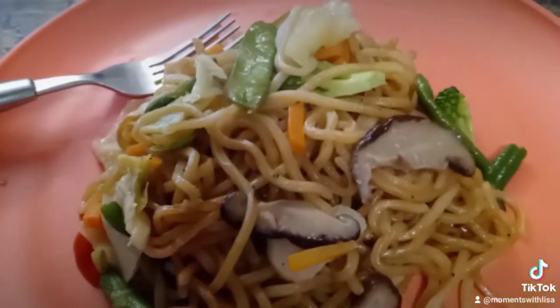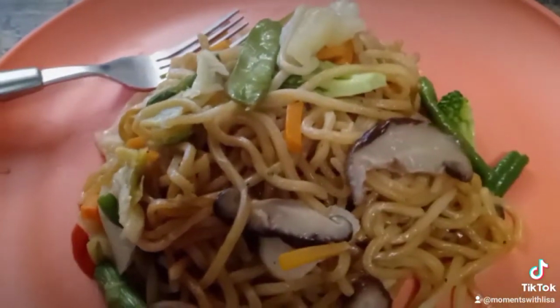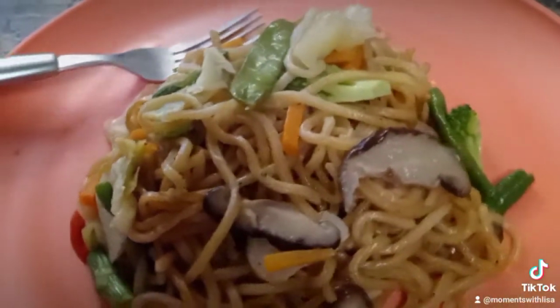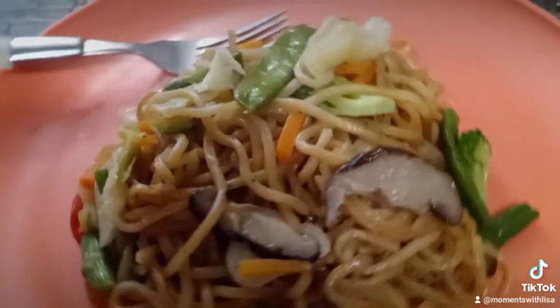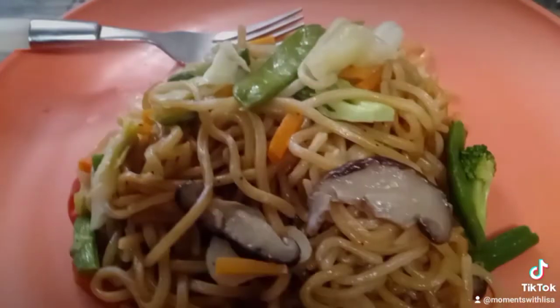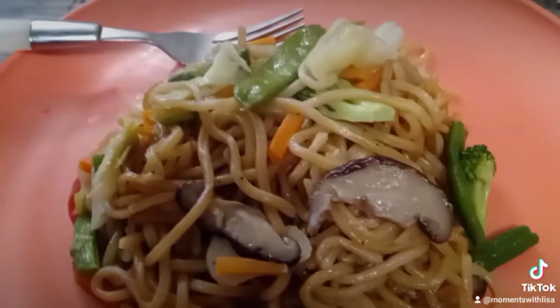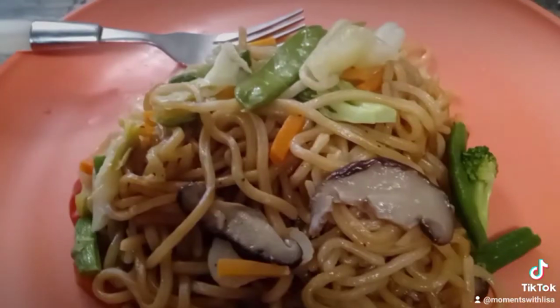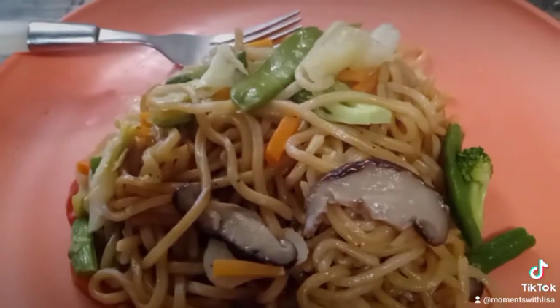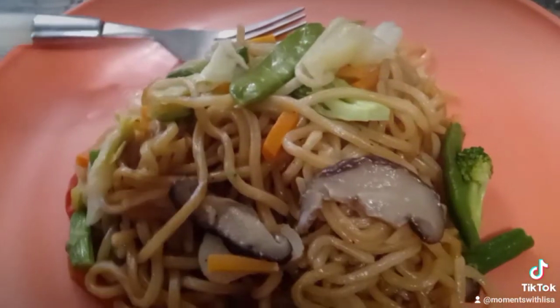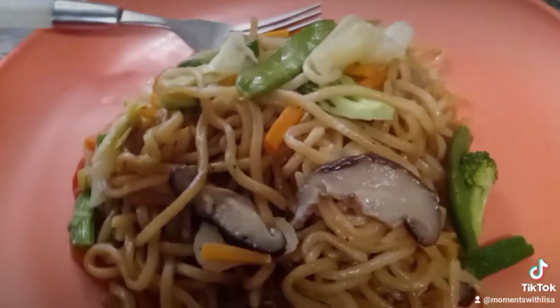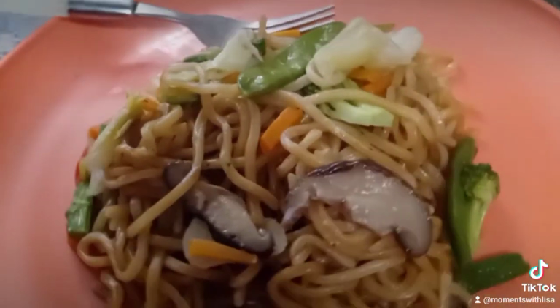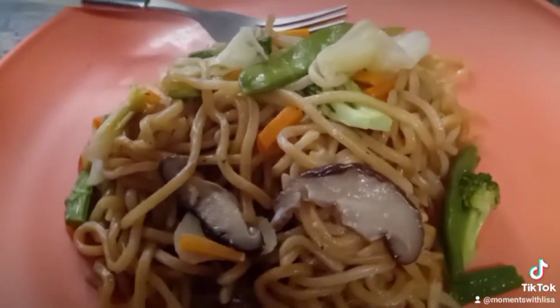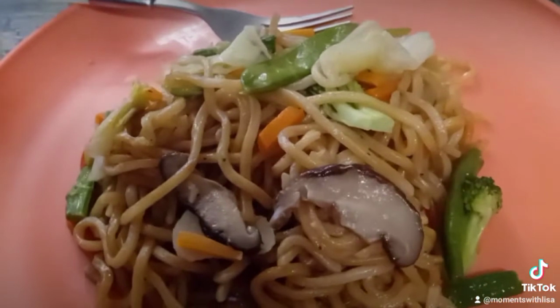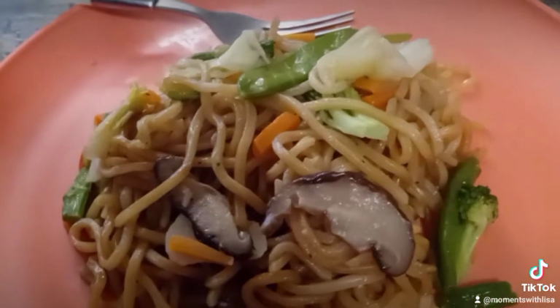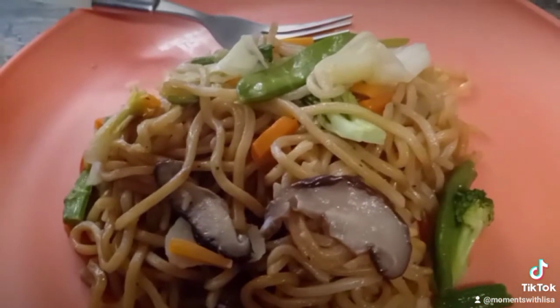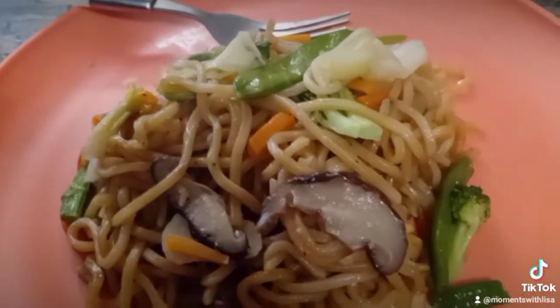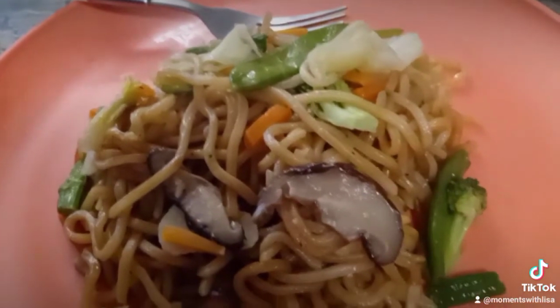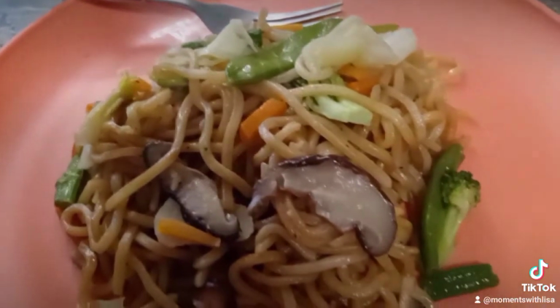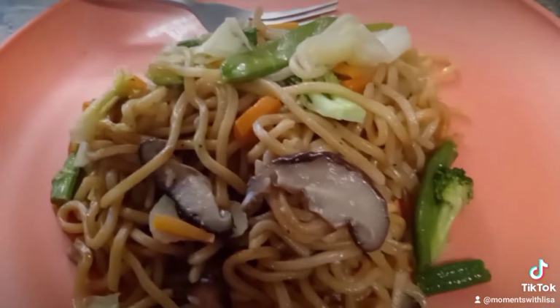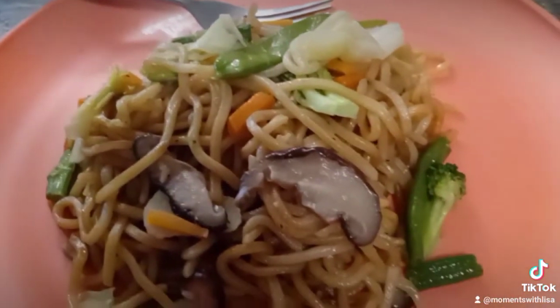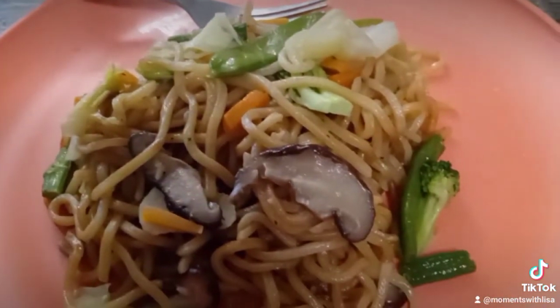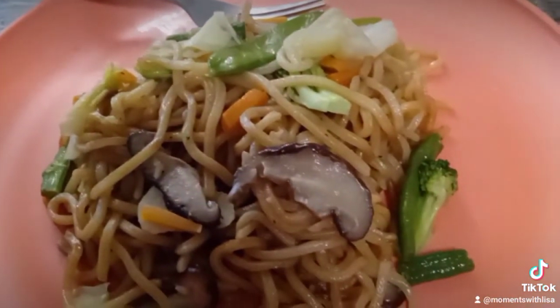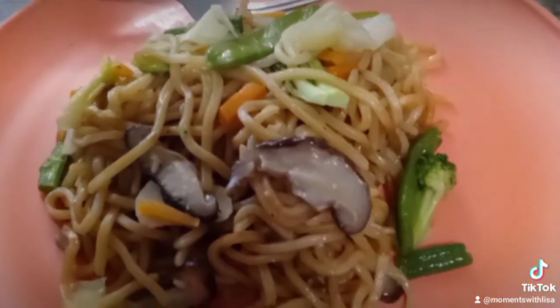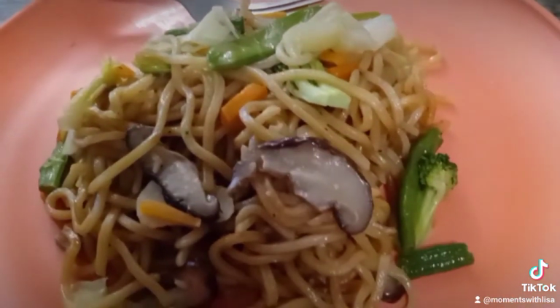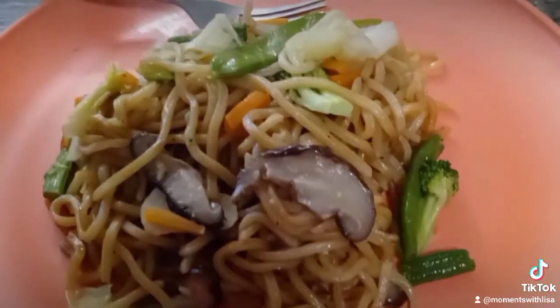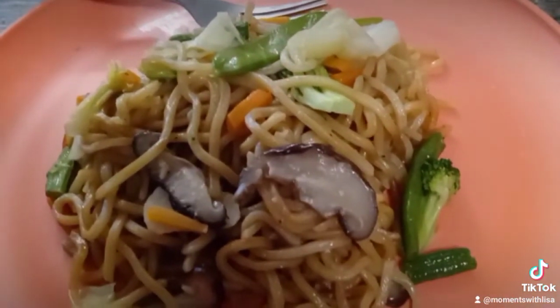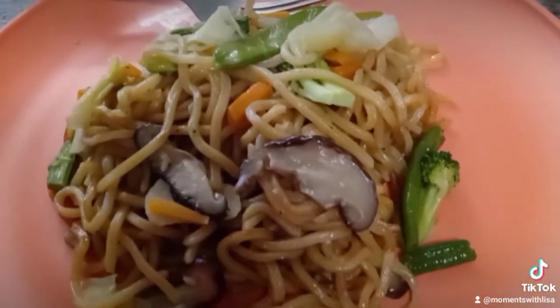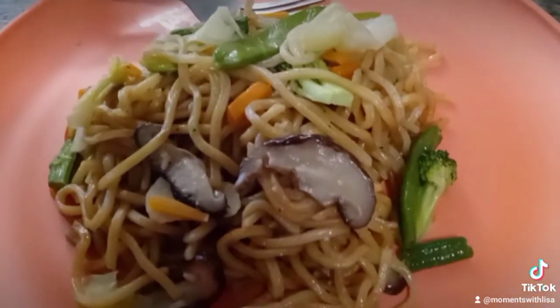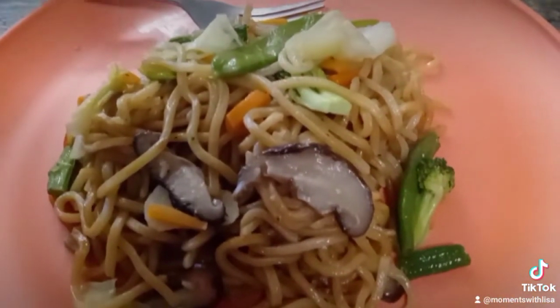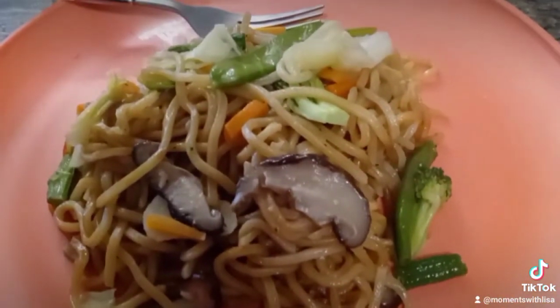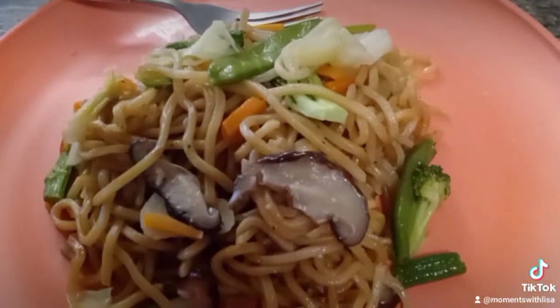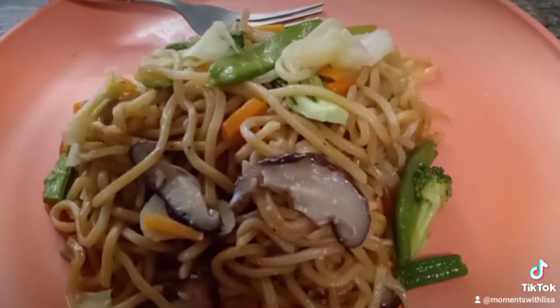This is so delicious and quick to cook. This is a great meal.